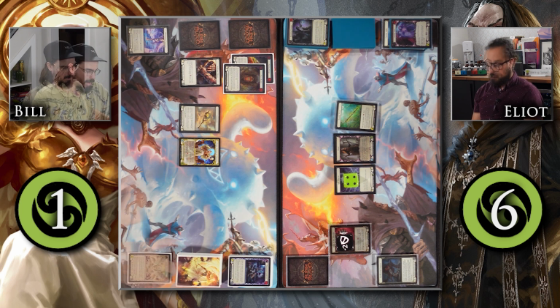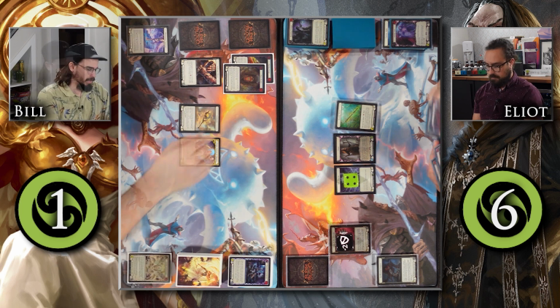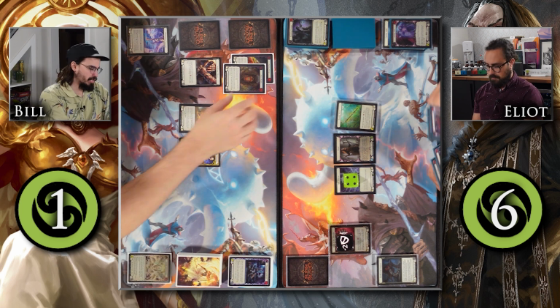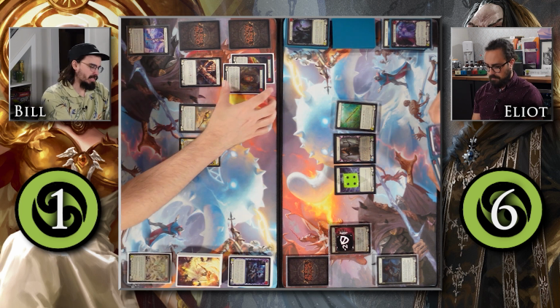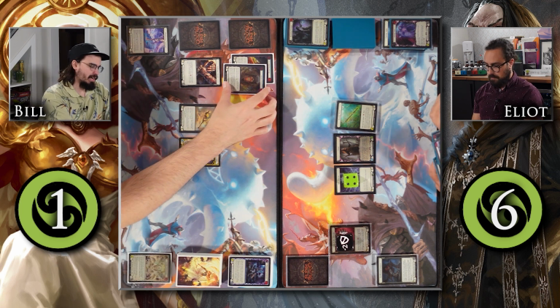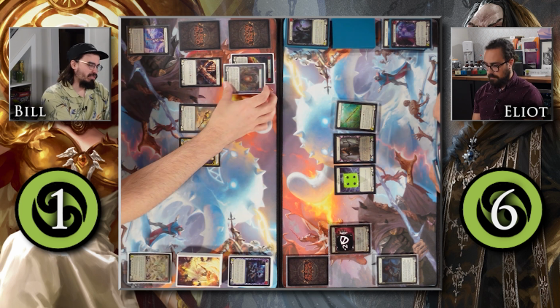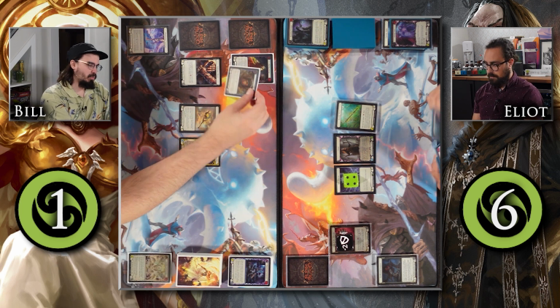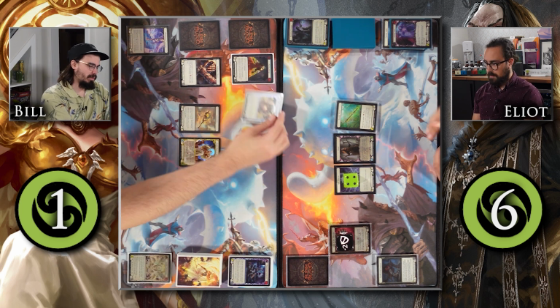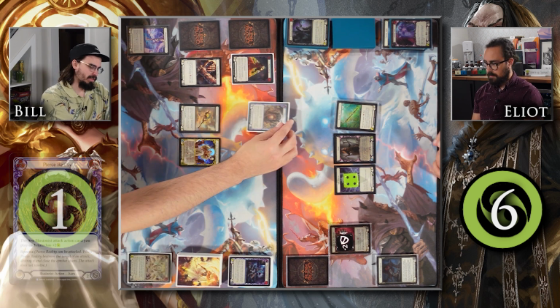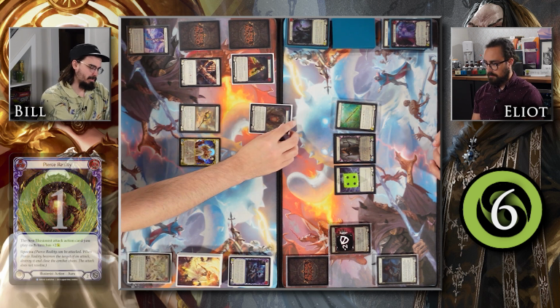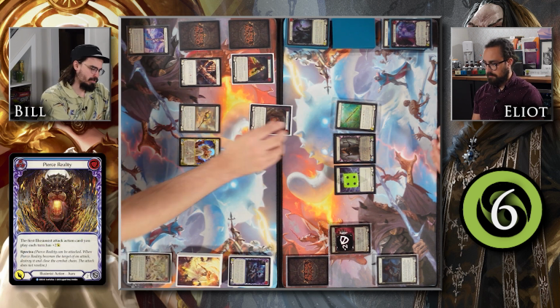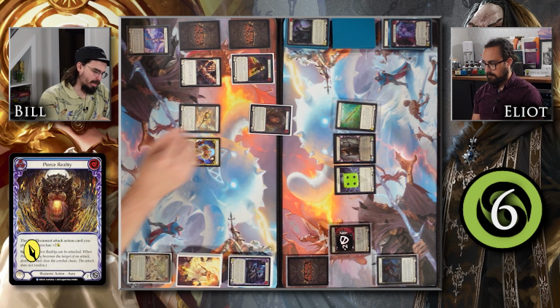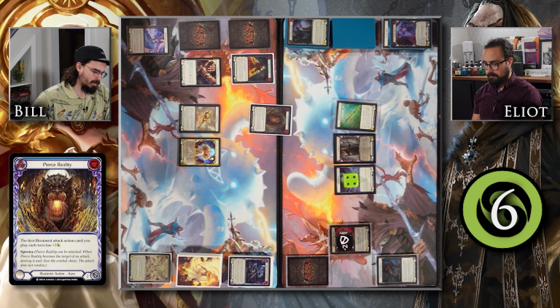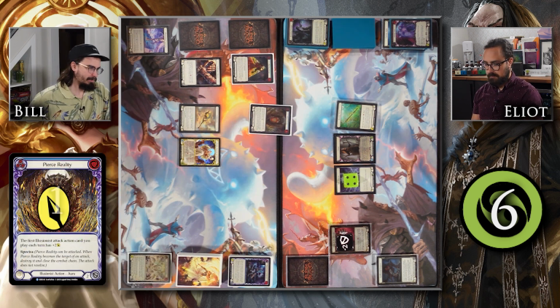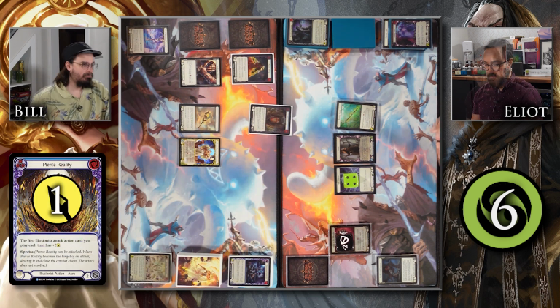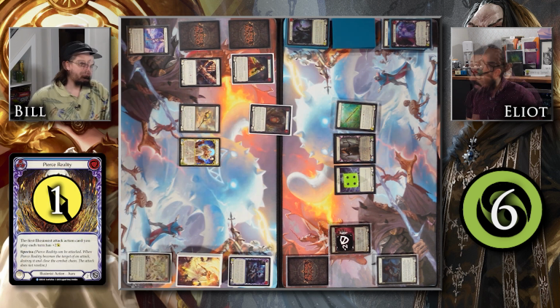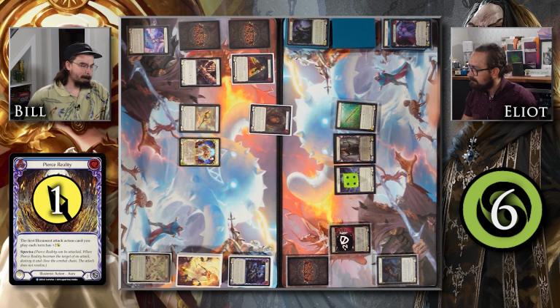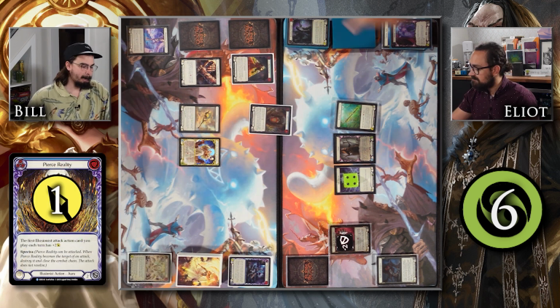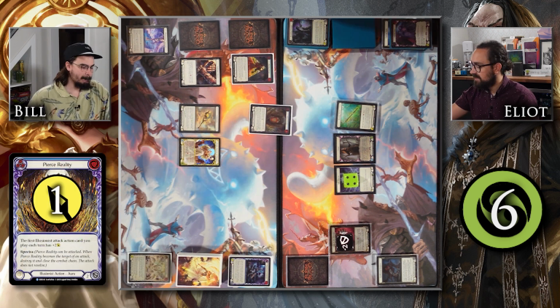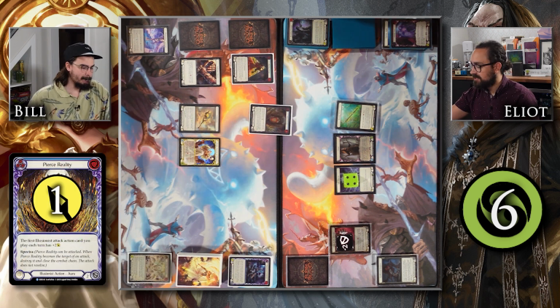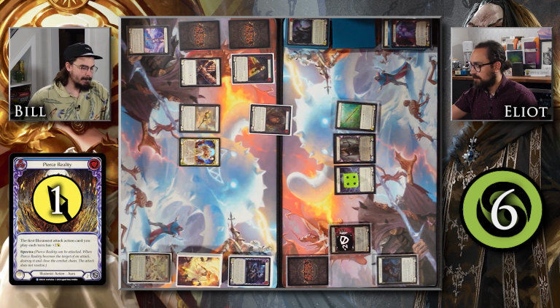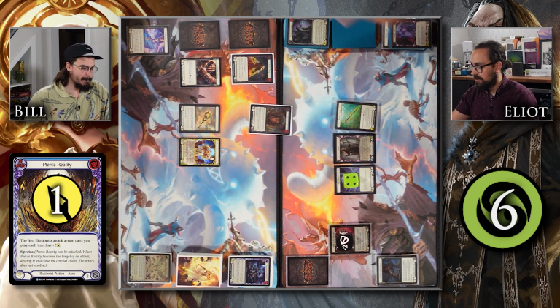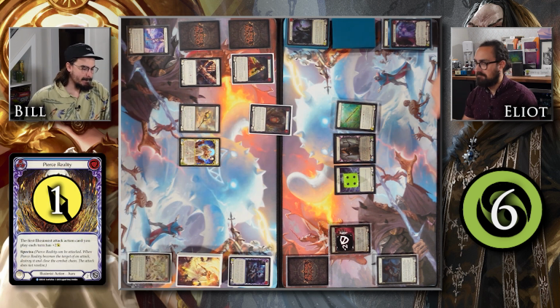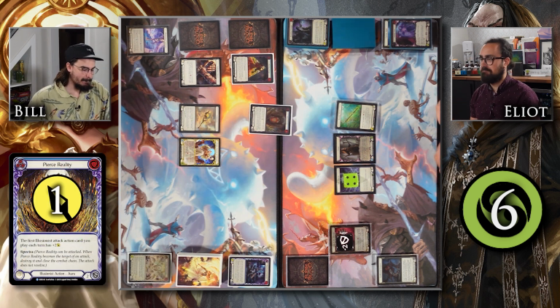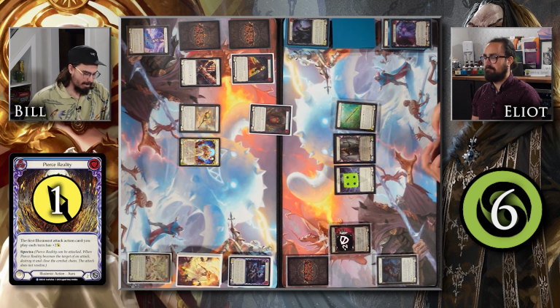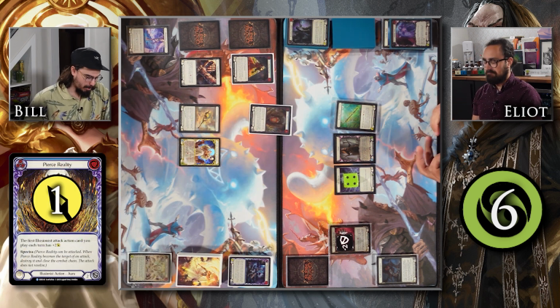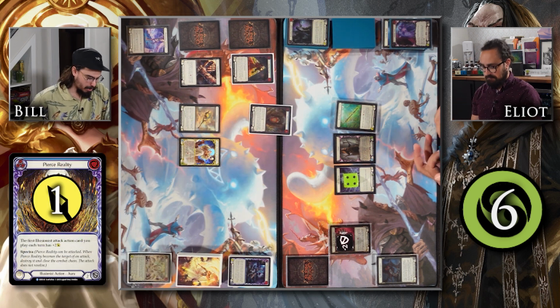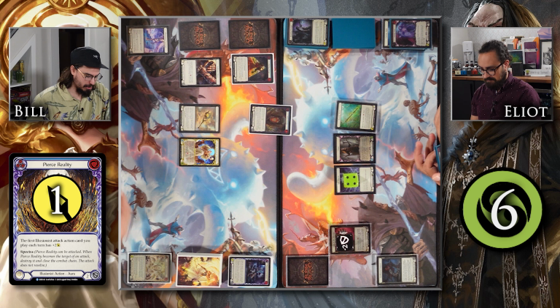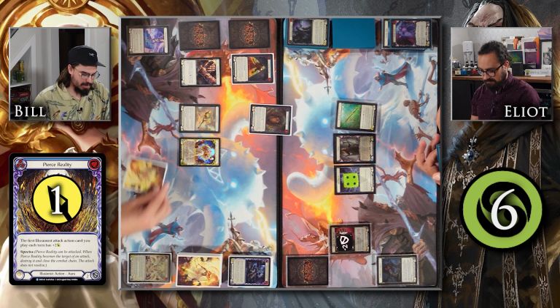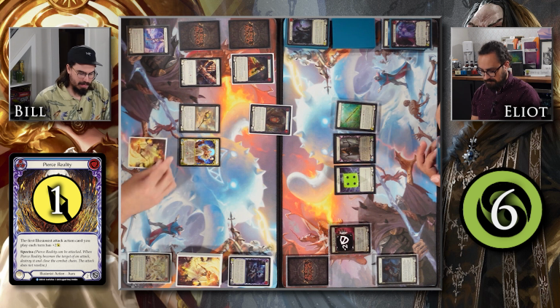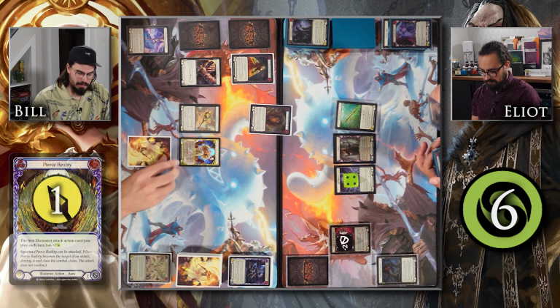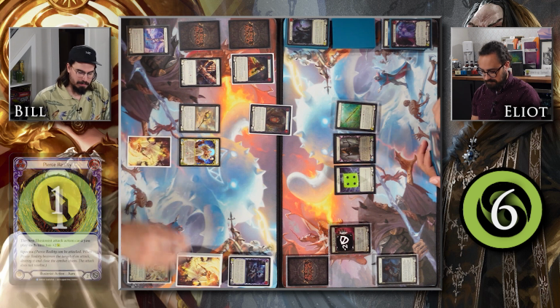I'll draw four cards, attack you for one with Pierce Reality, Arsenal a card, and pass the turn.